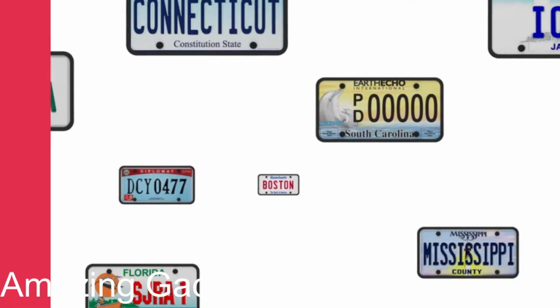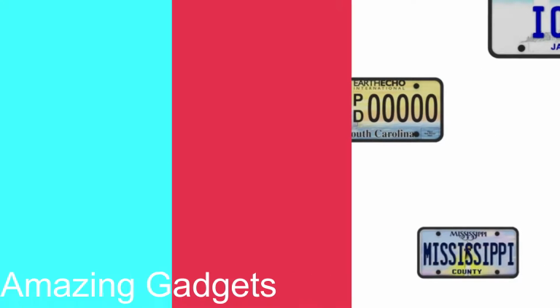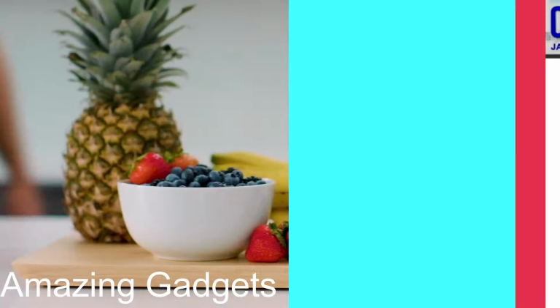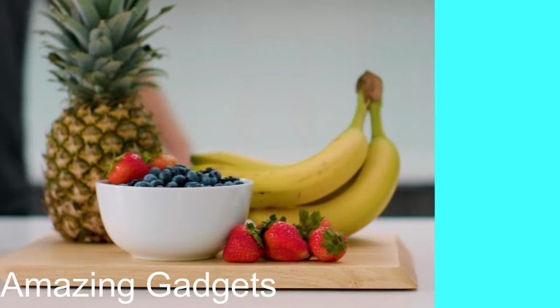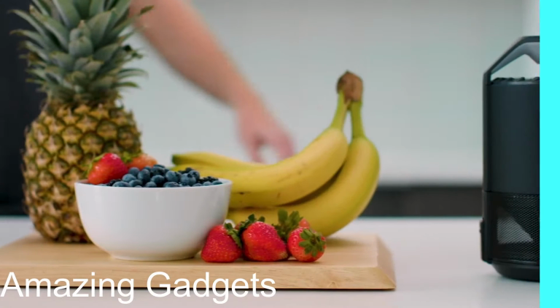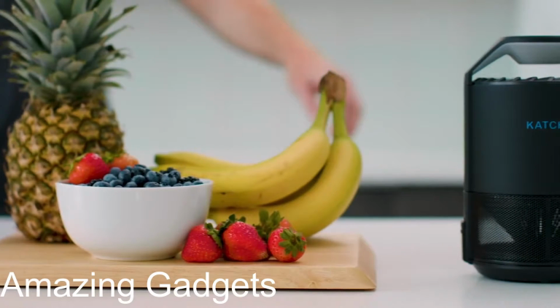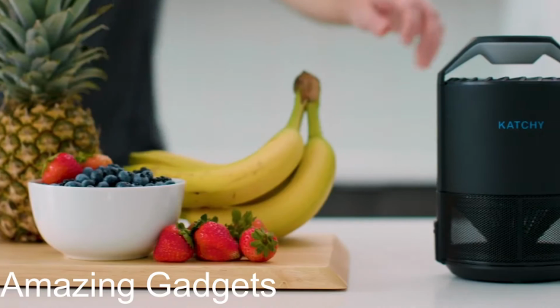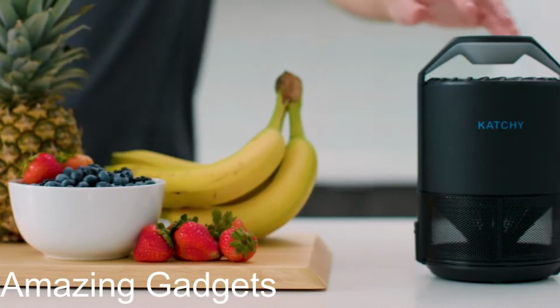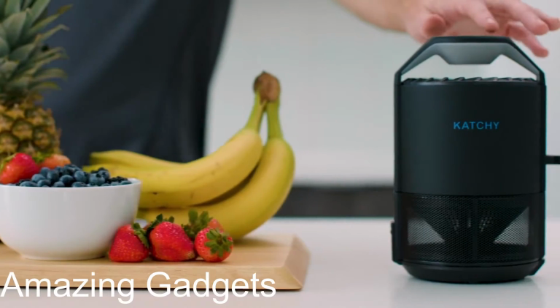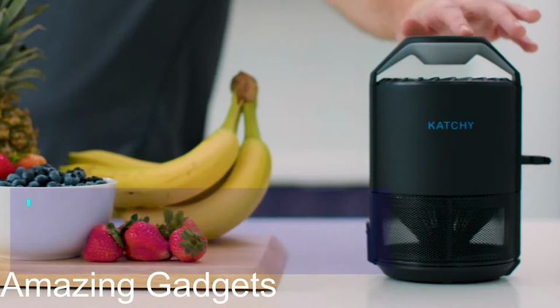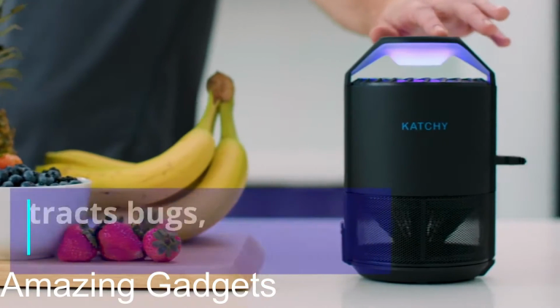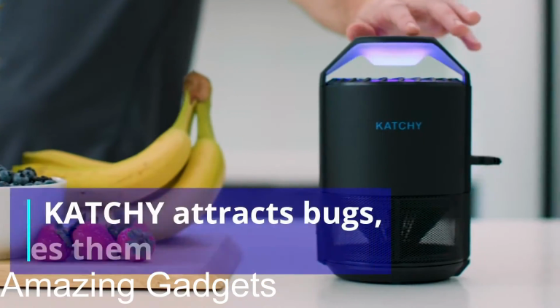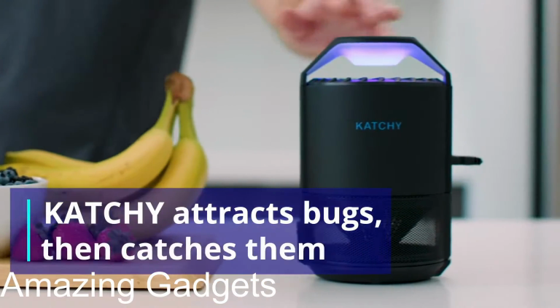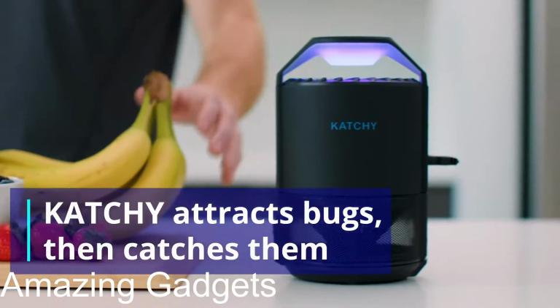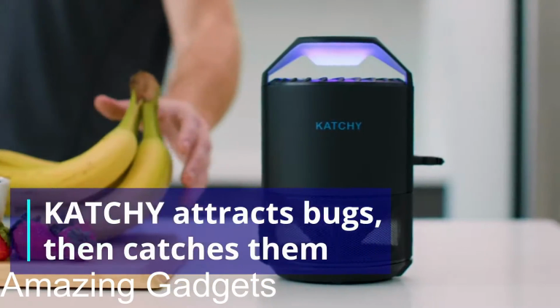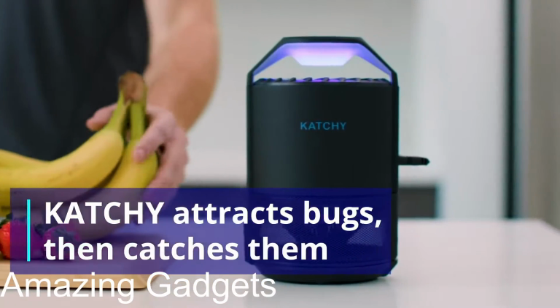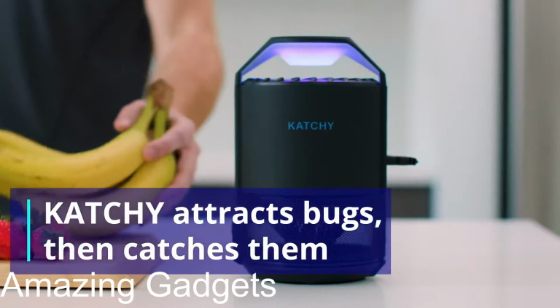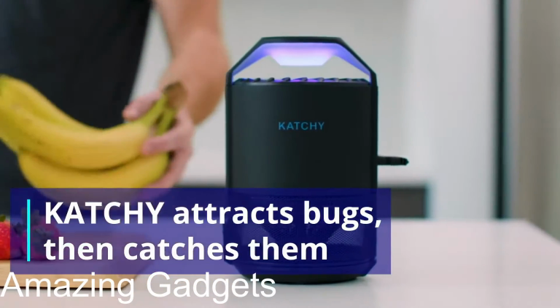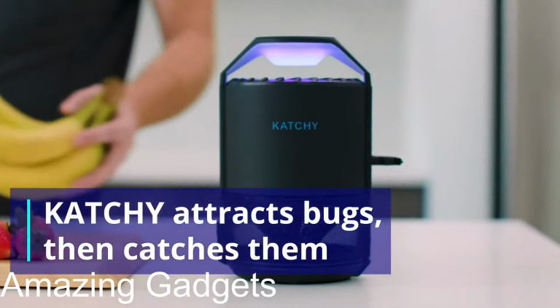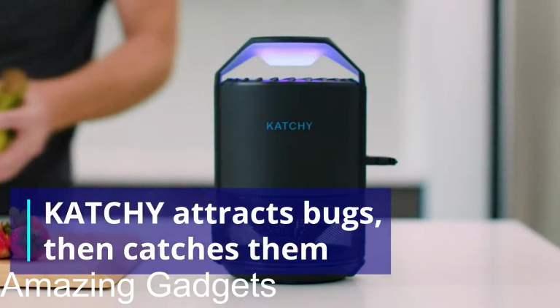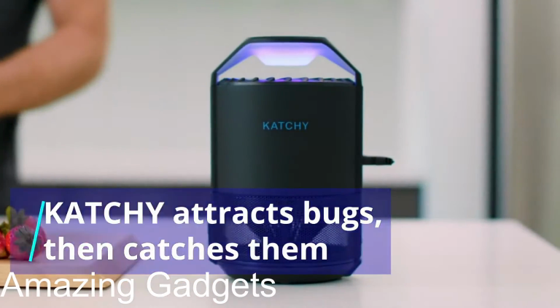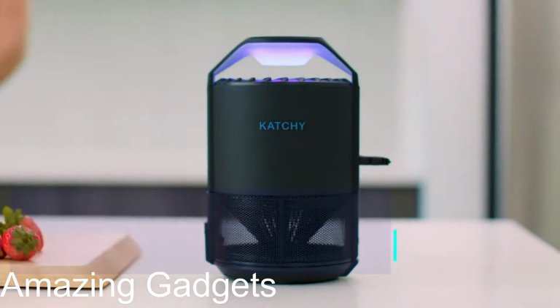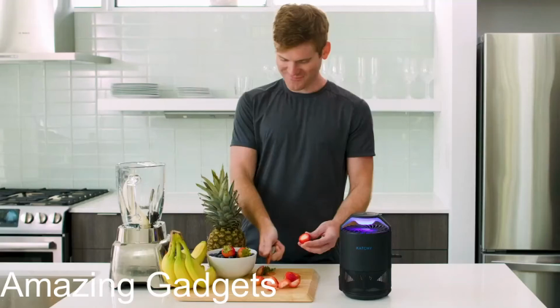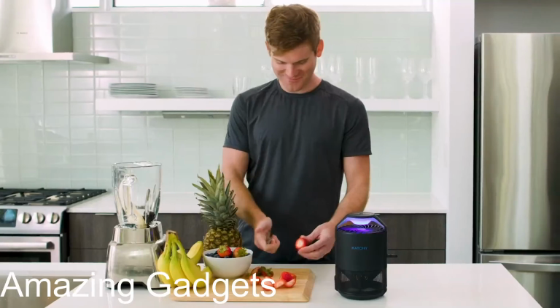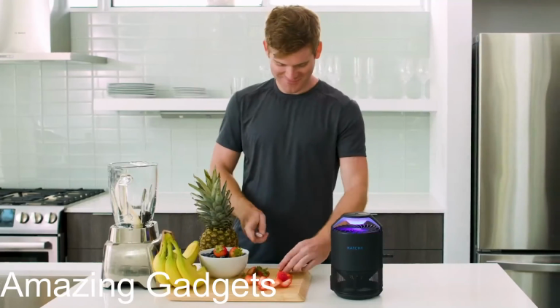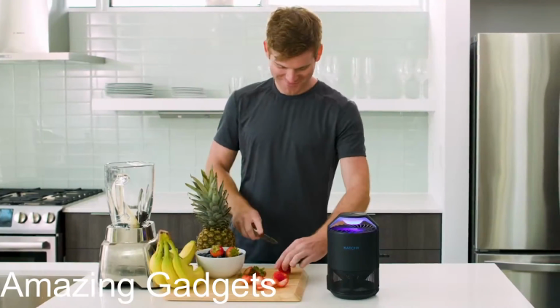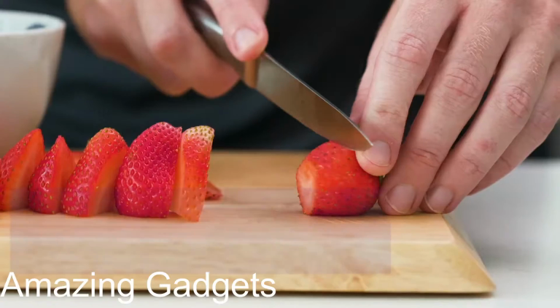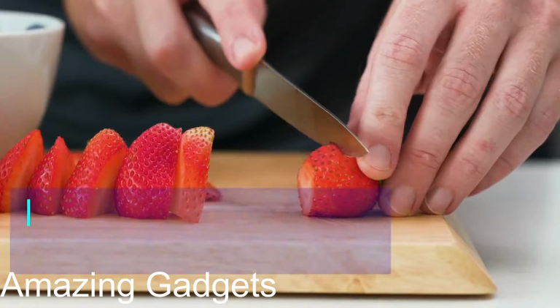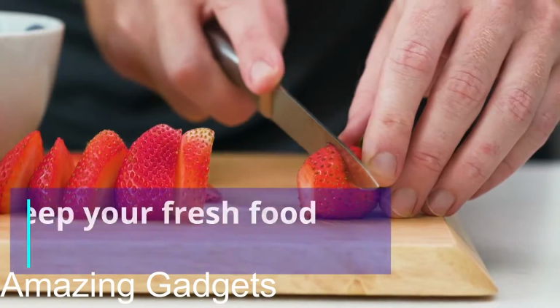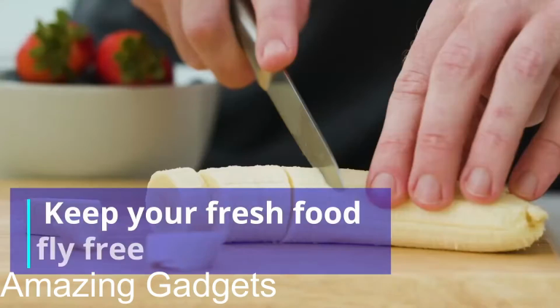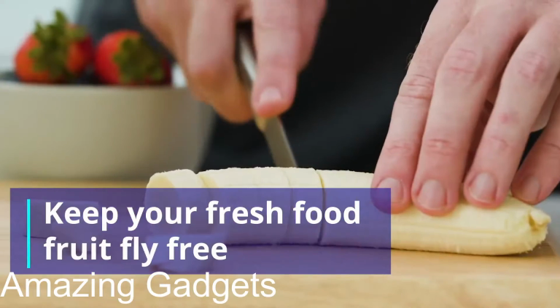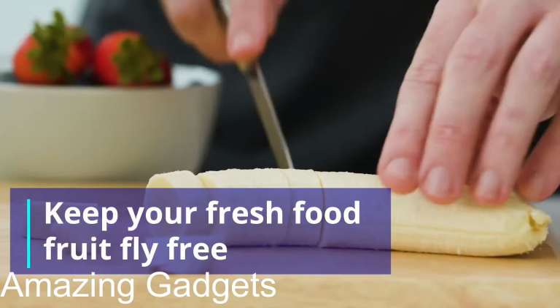No more worrying about being stopped by the police. Next, Catchy Indoor Insect Trap — triple trapping power. First, the UV light attracts the bug, then the fan sucks it in, and the sticky glue boards trap it.